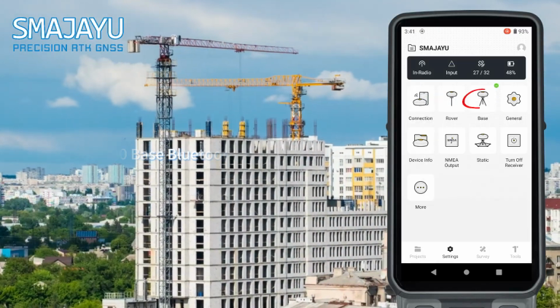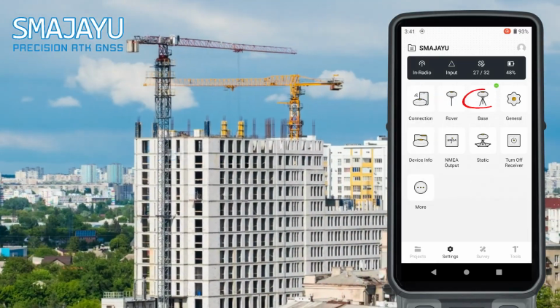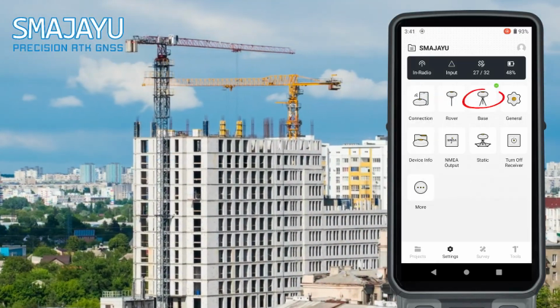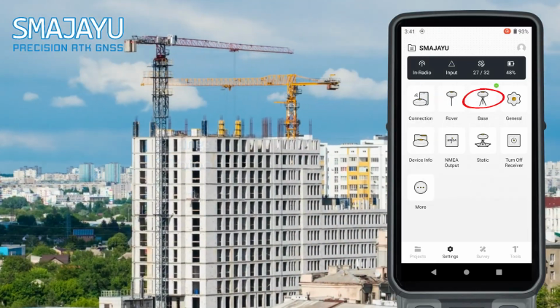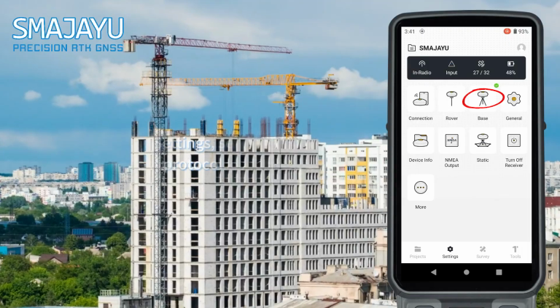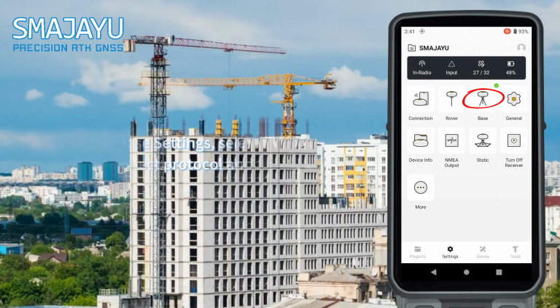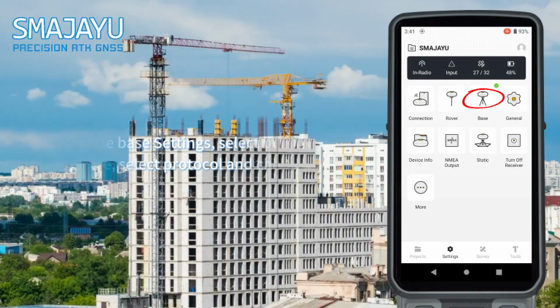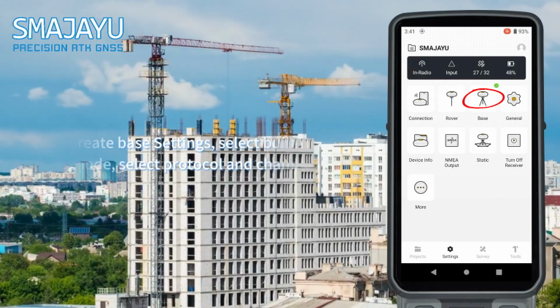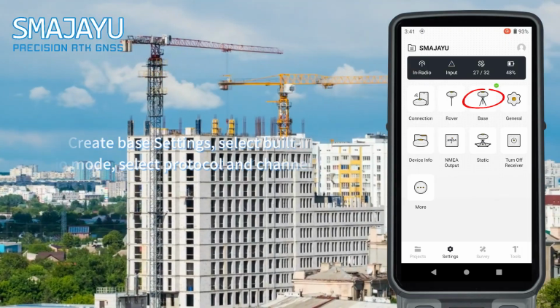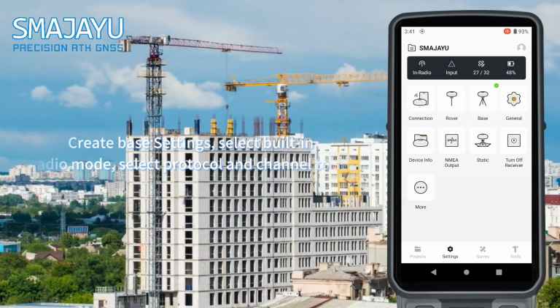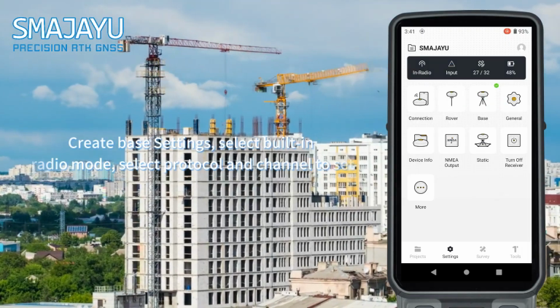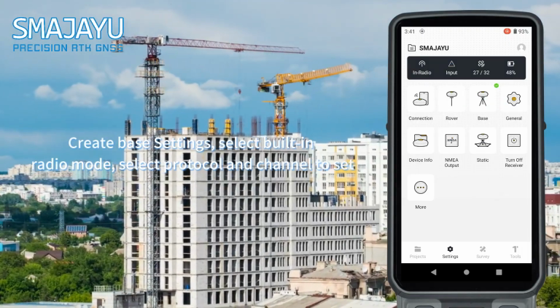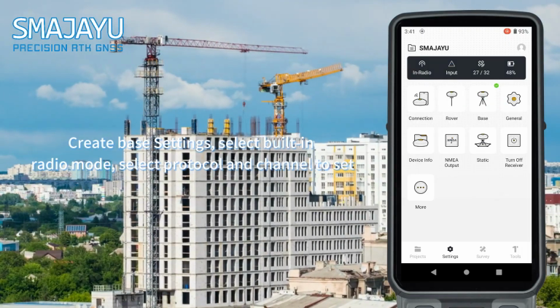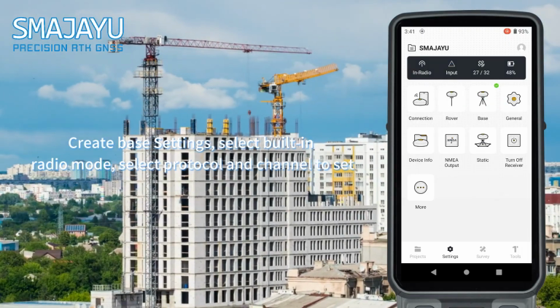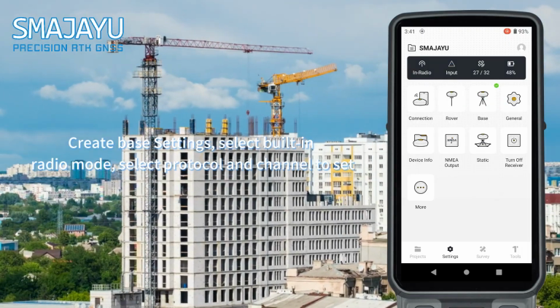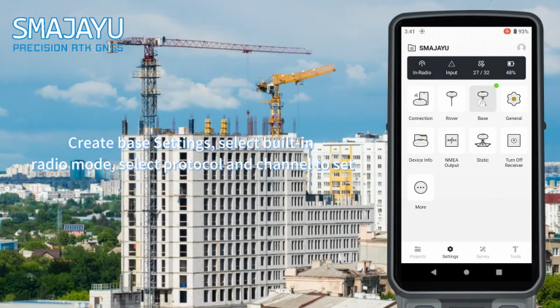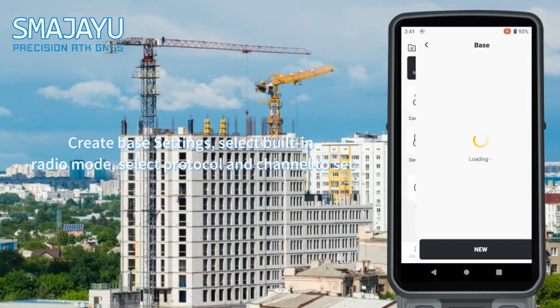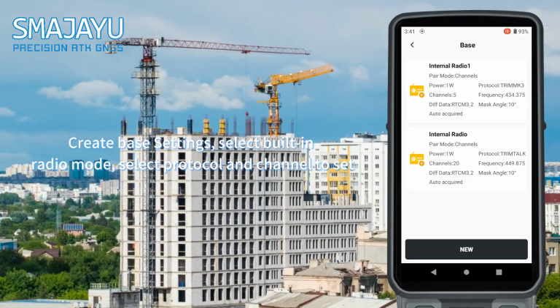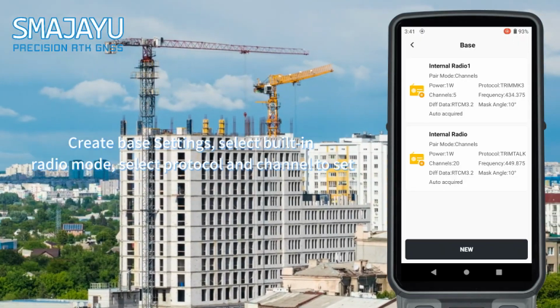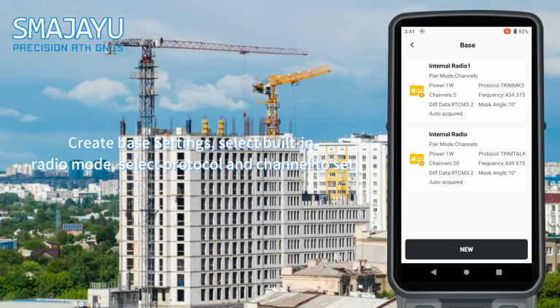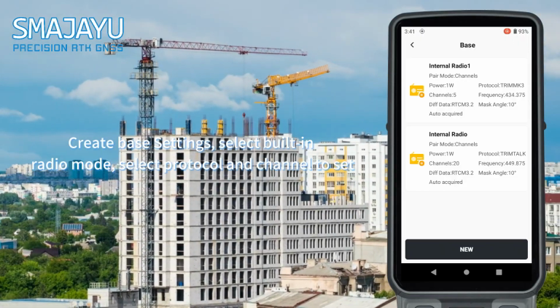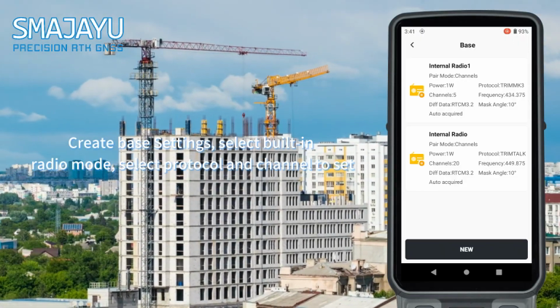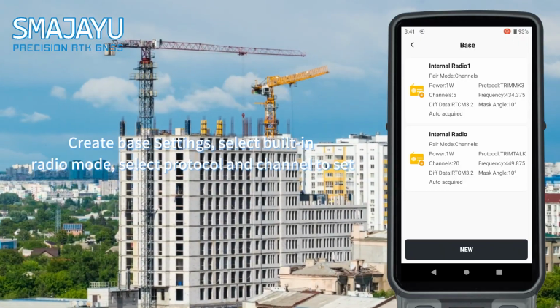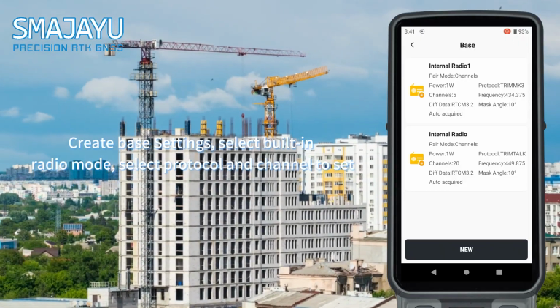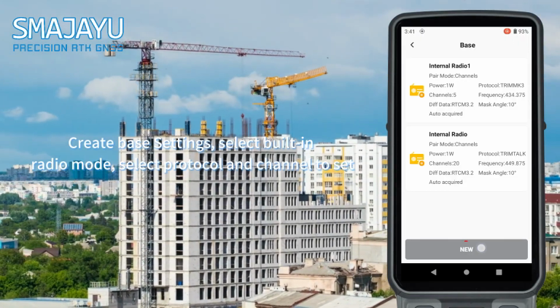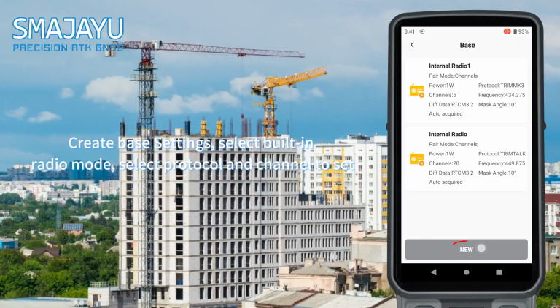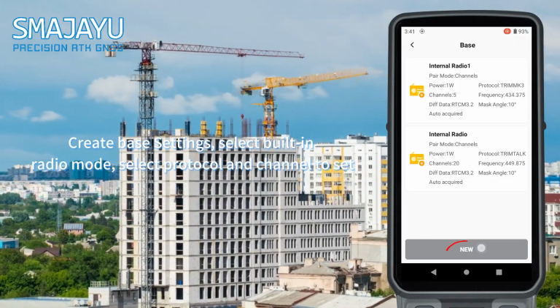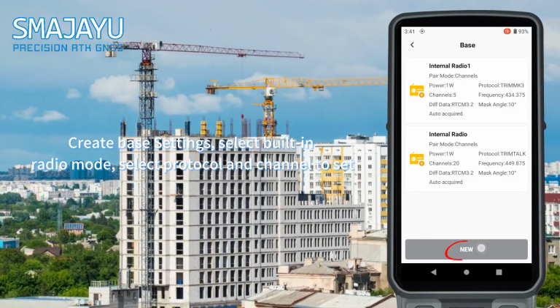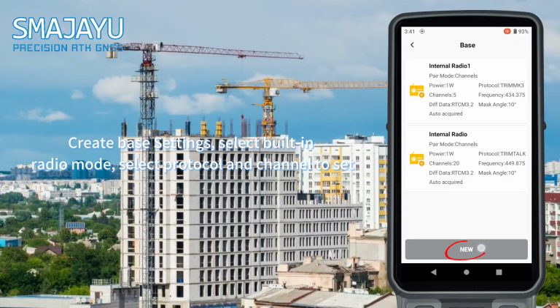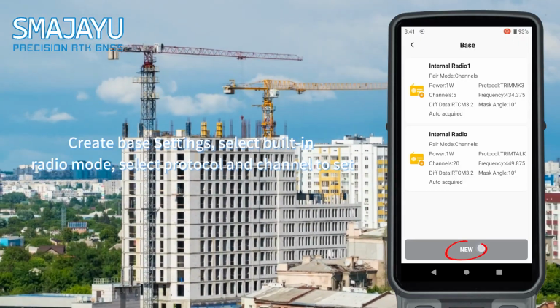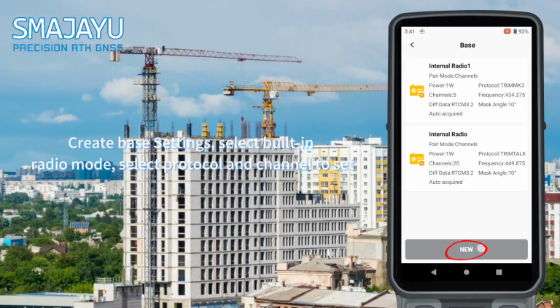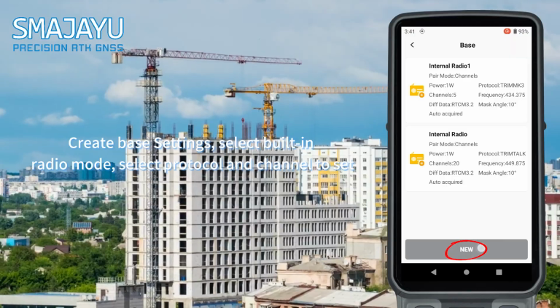Create base settings, select built-in radio mode, then select the protocol and channel to set.